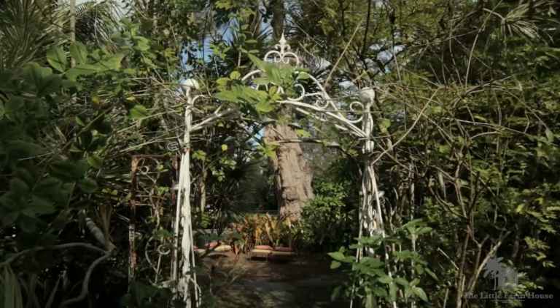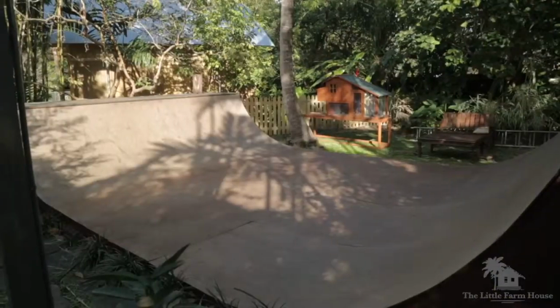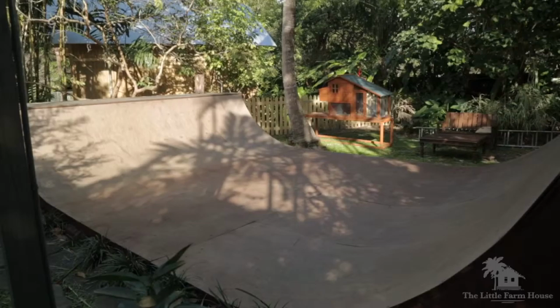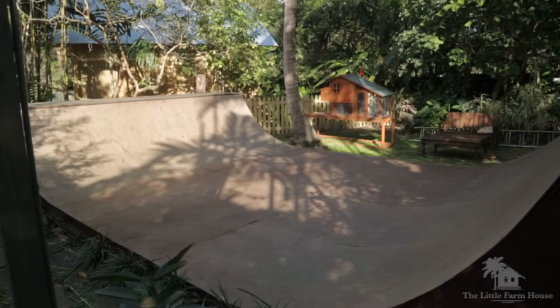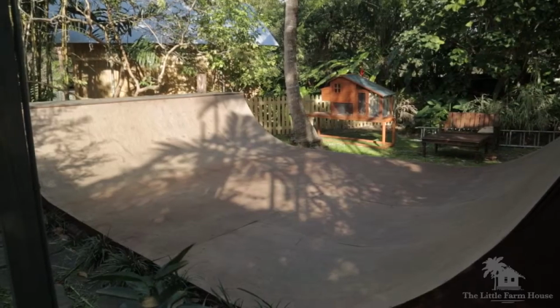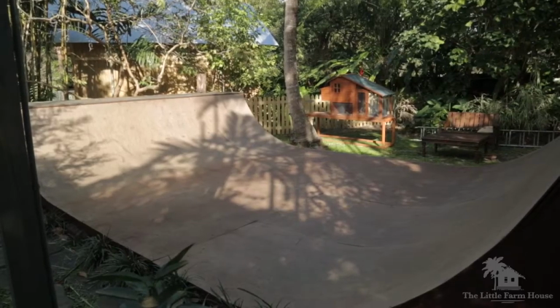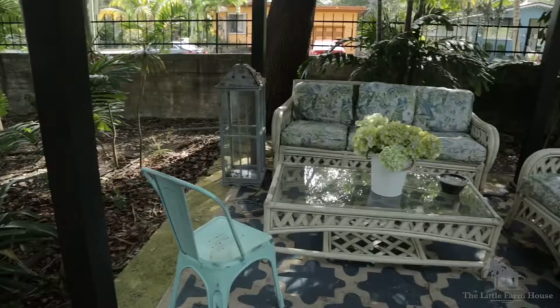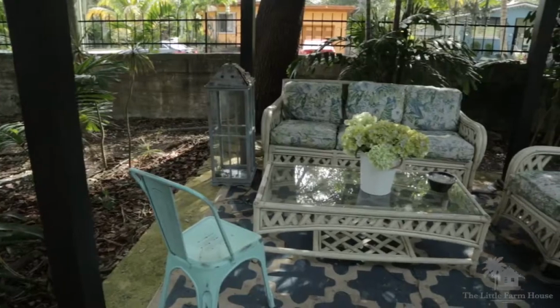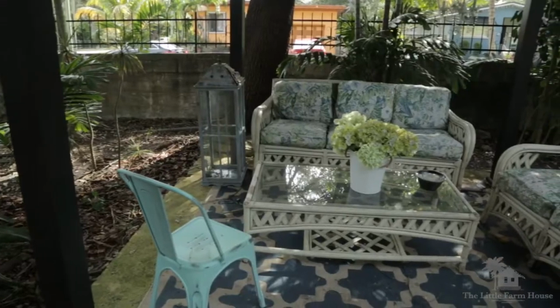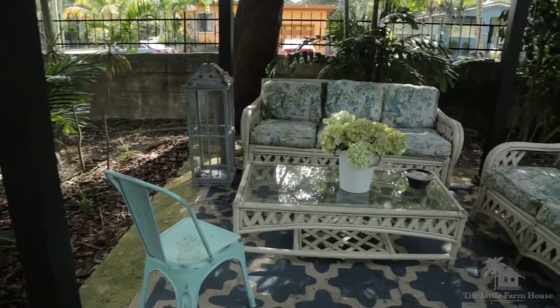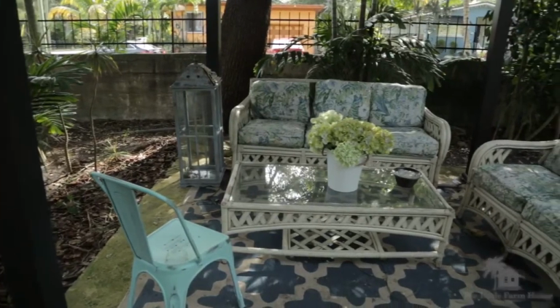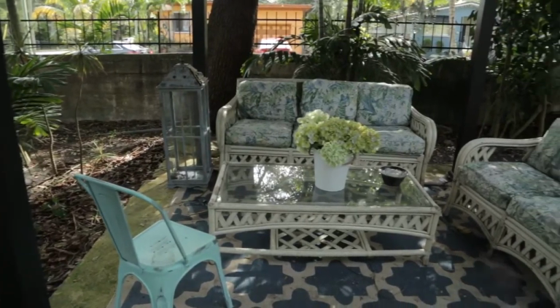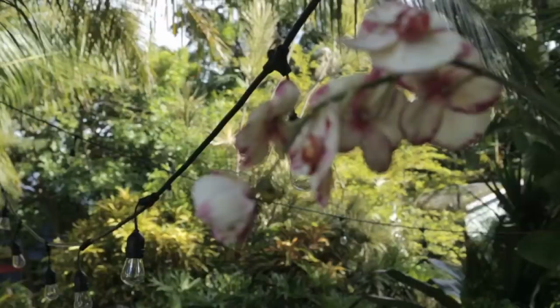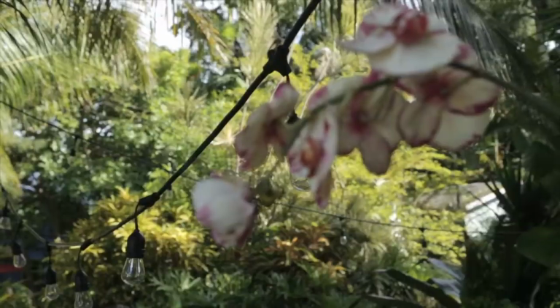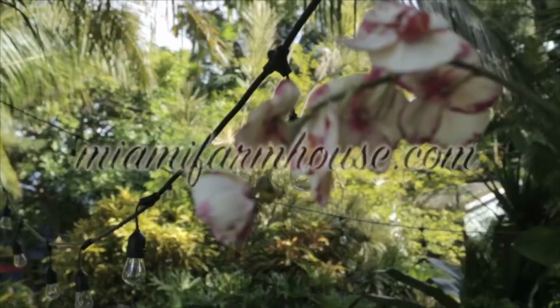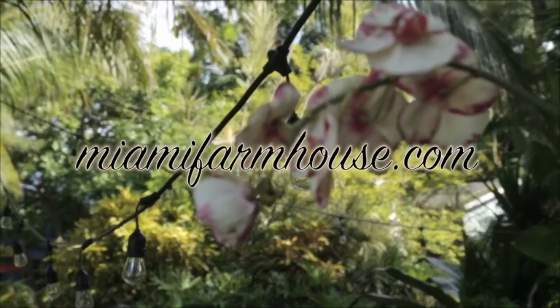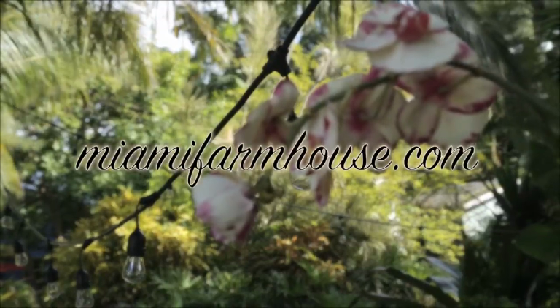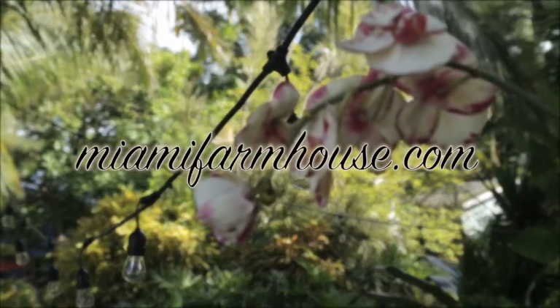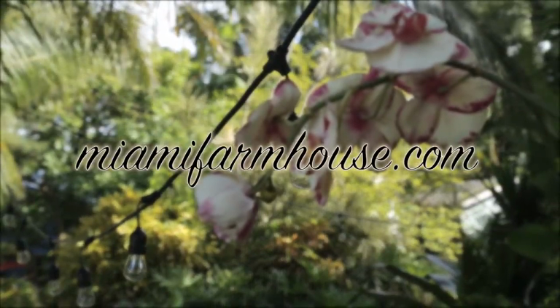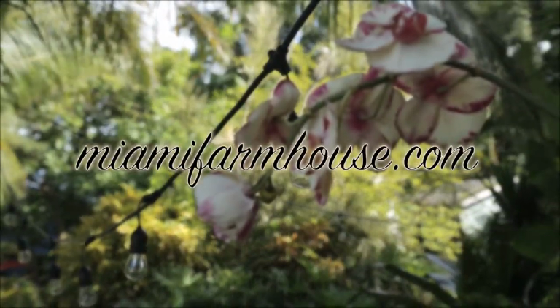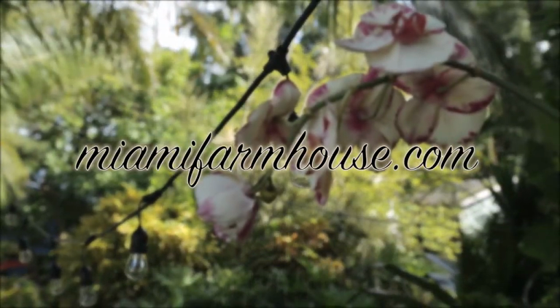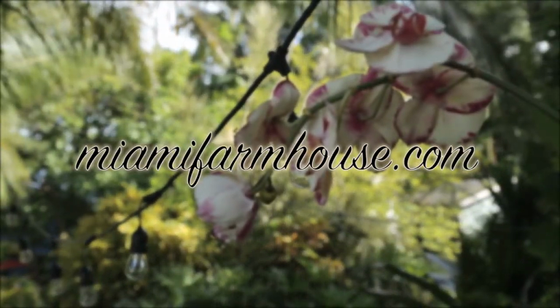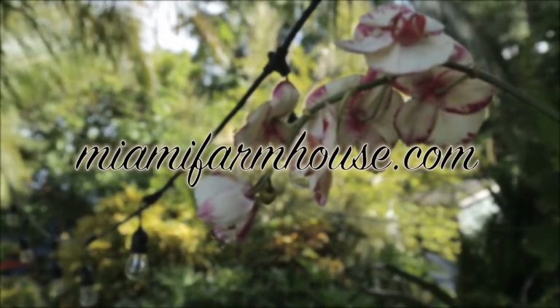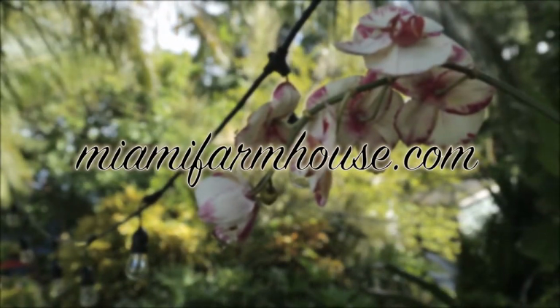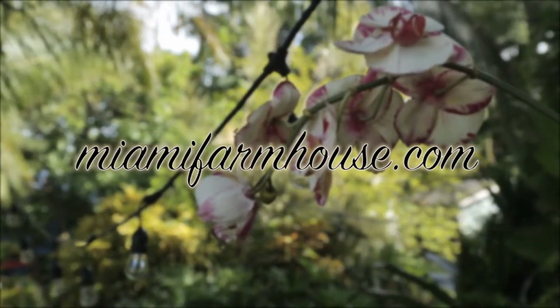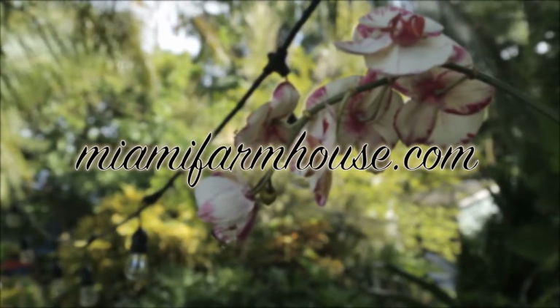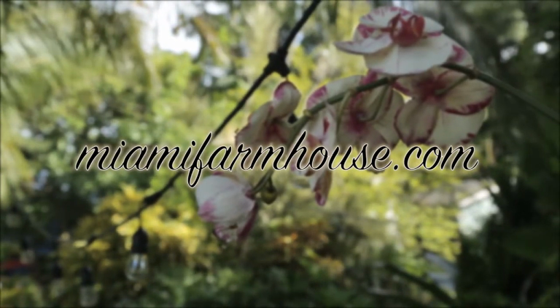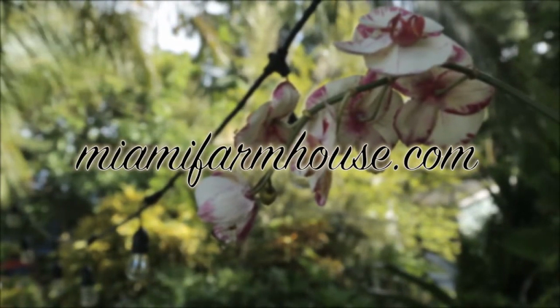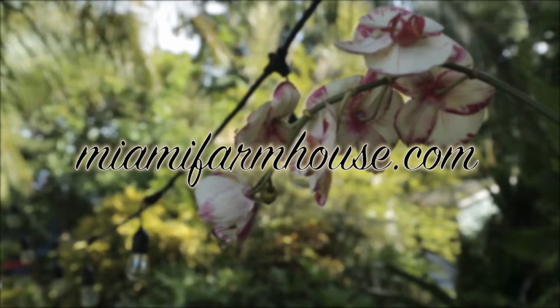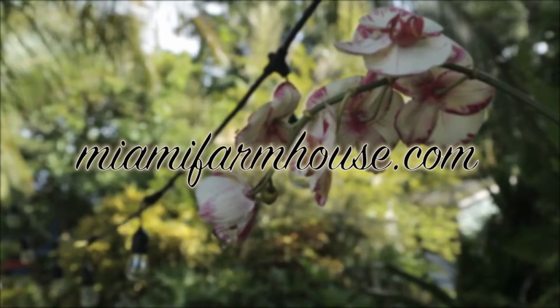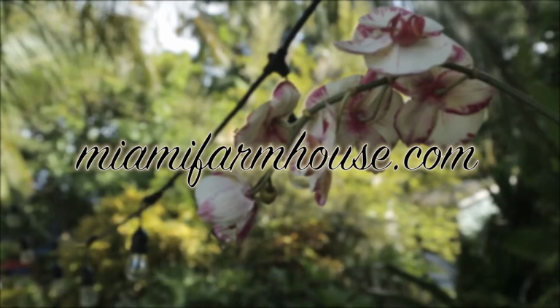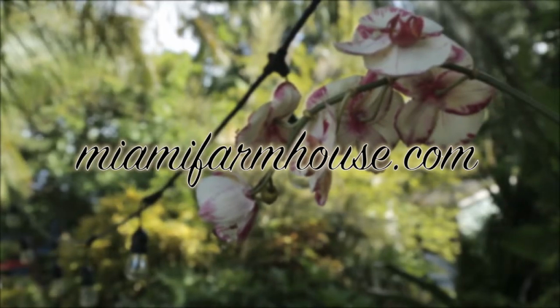For more information or our contact info, you can find us at MiamiFarmhouse.com.